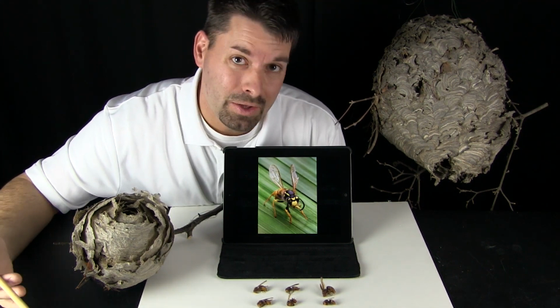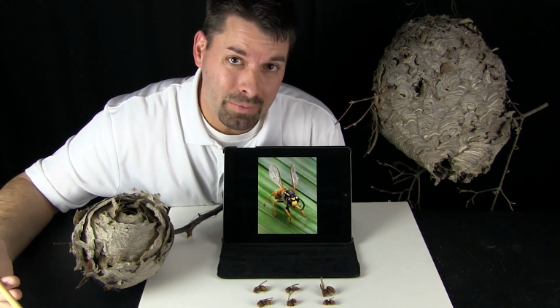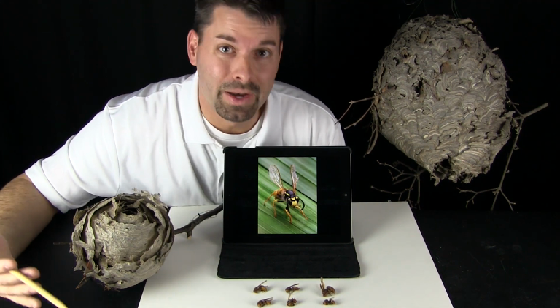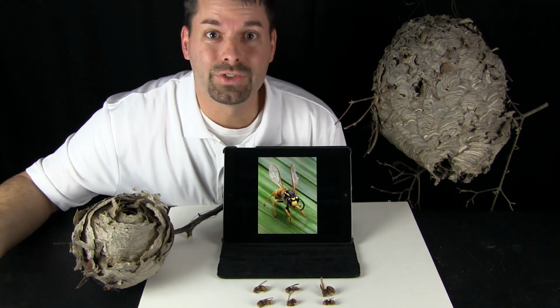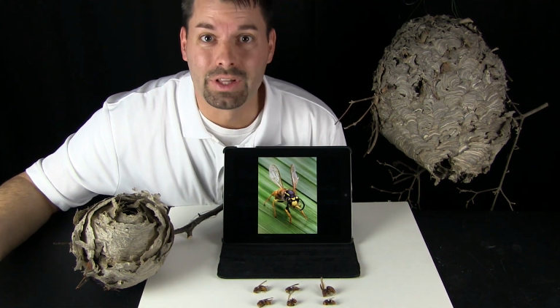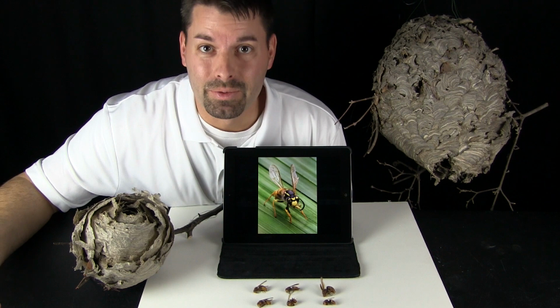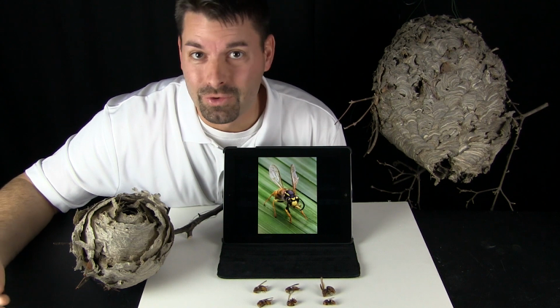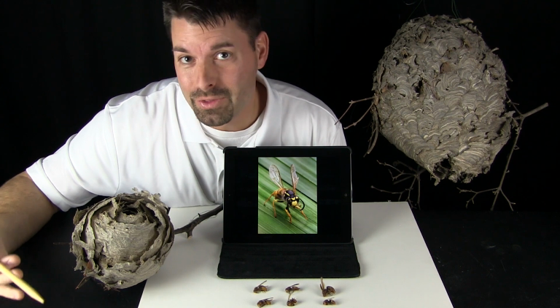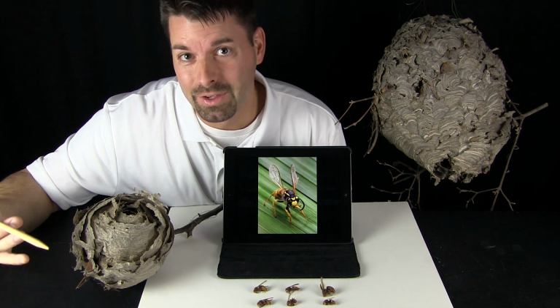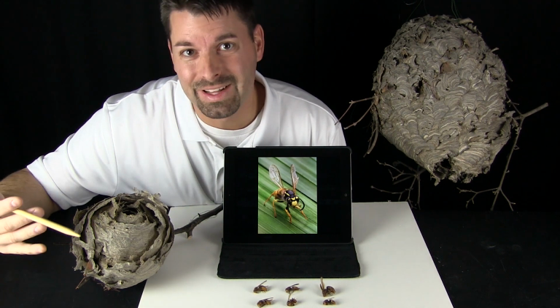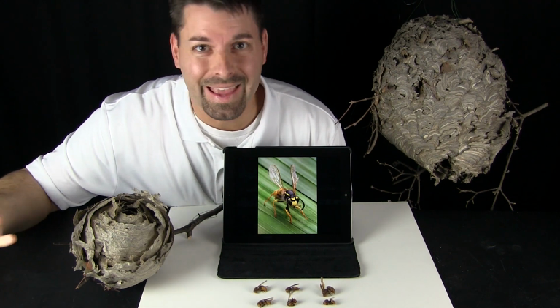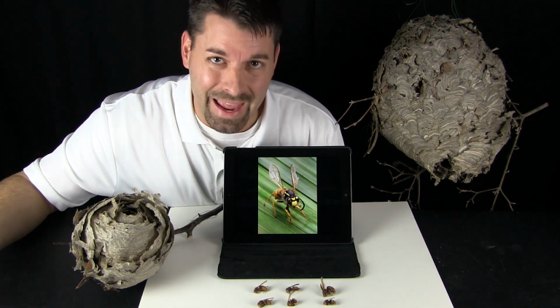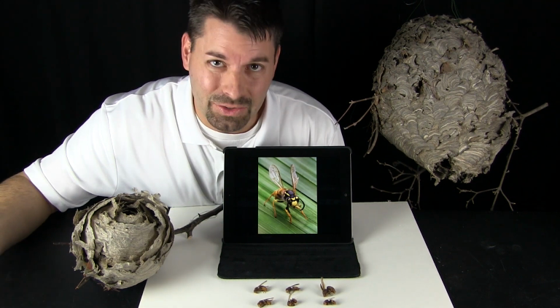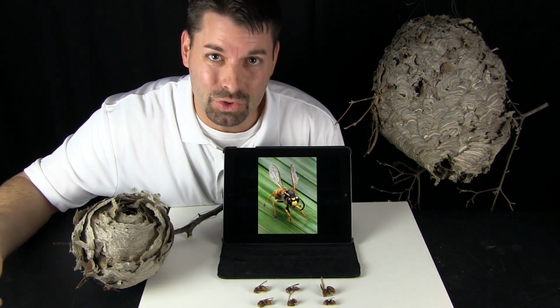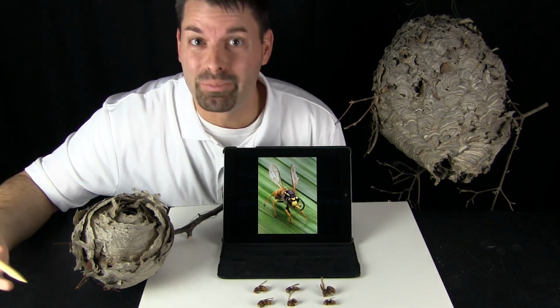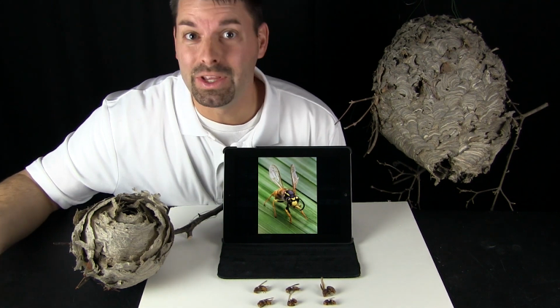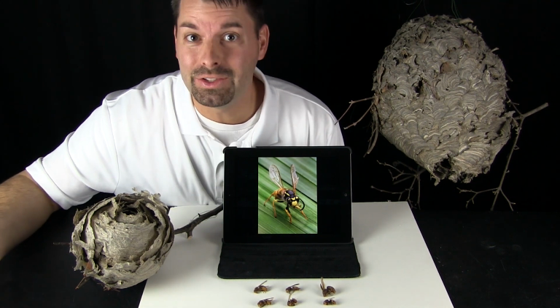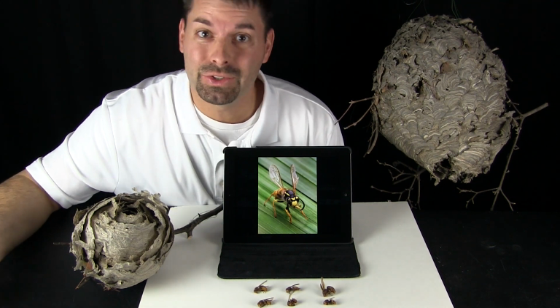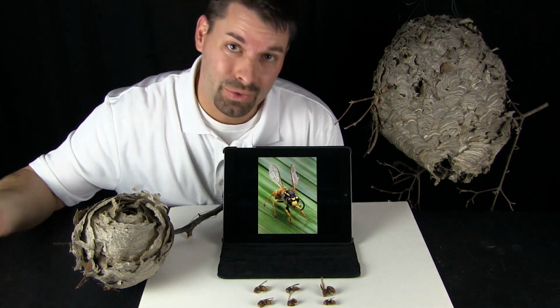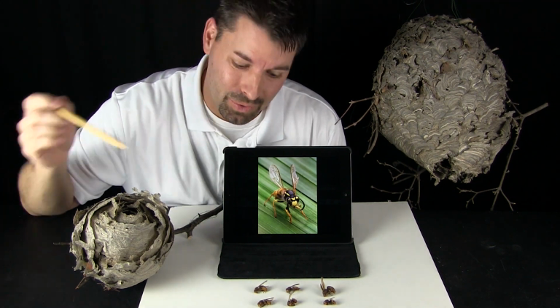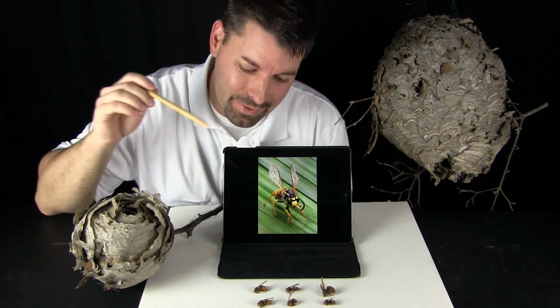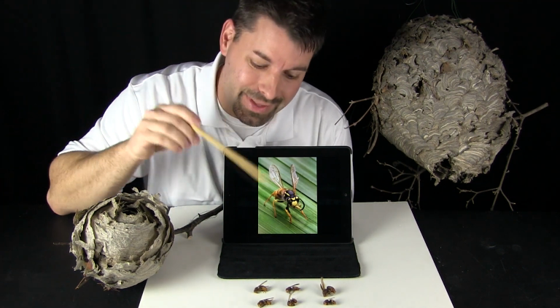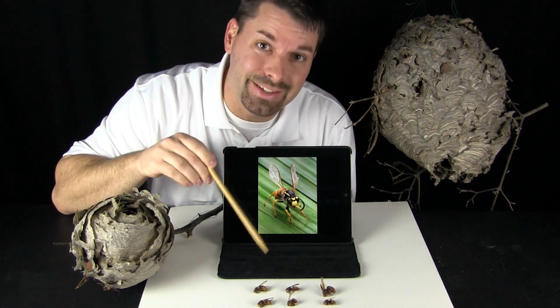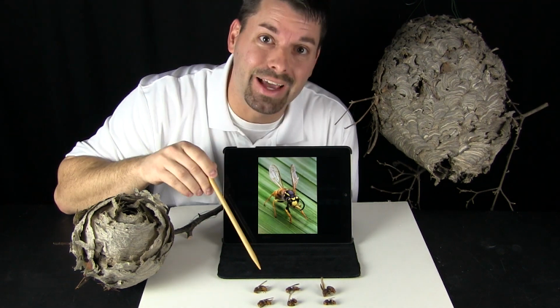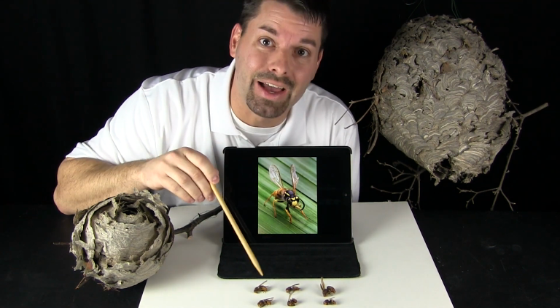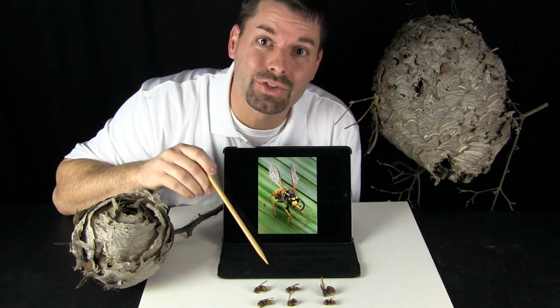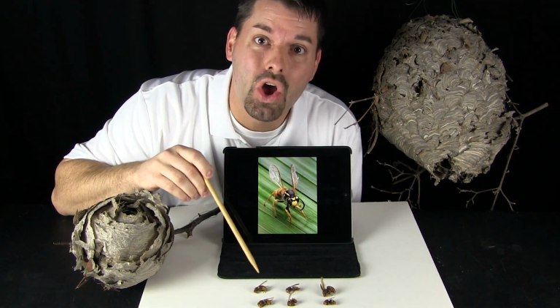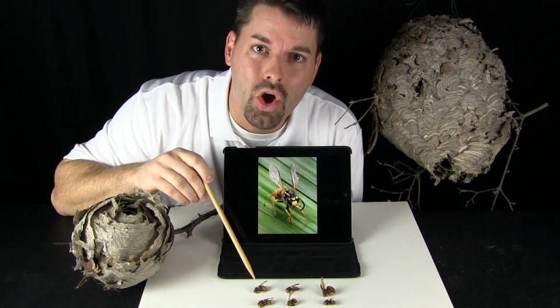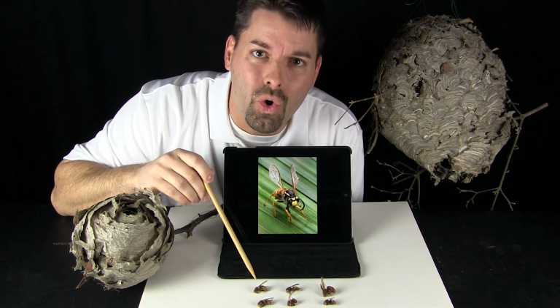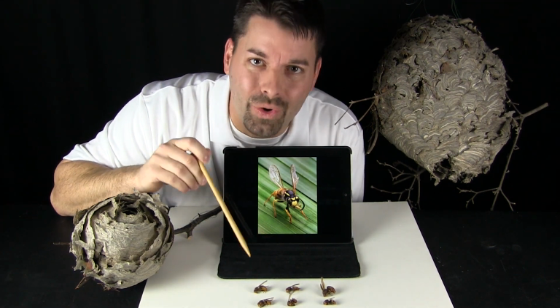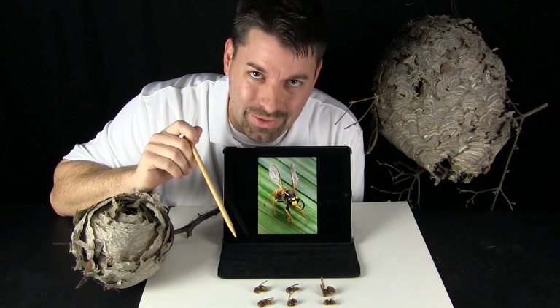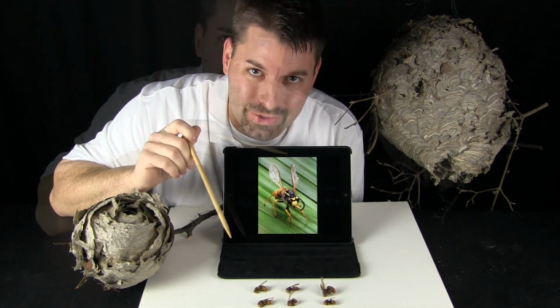You might have seen them before — things like ants or bees, or even these guys, hornets.